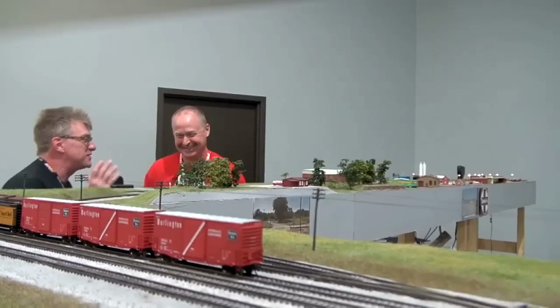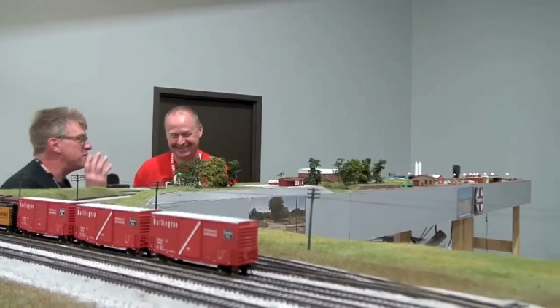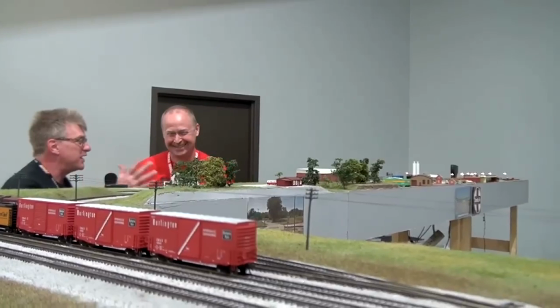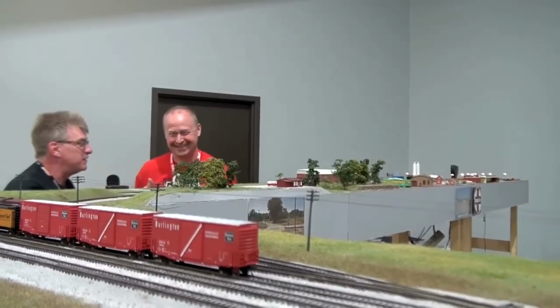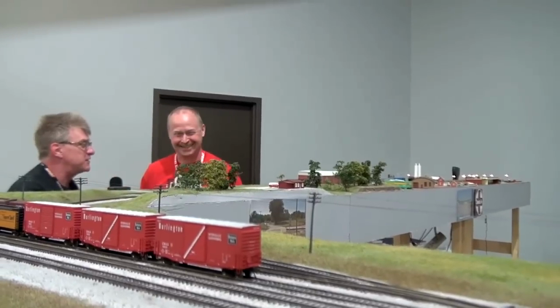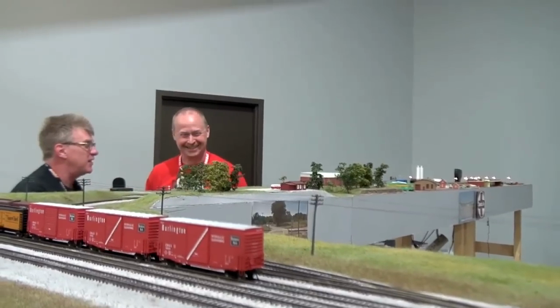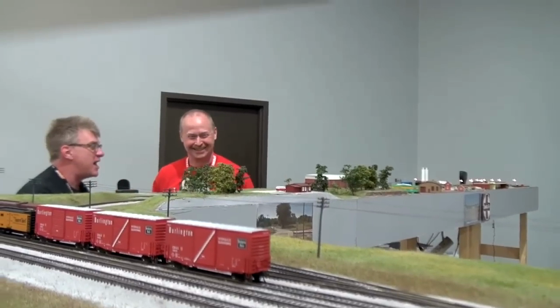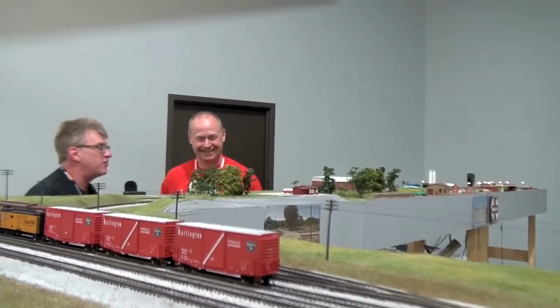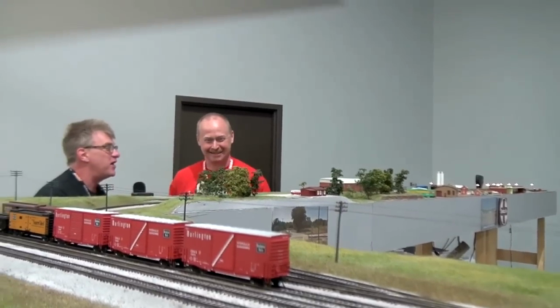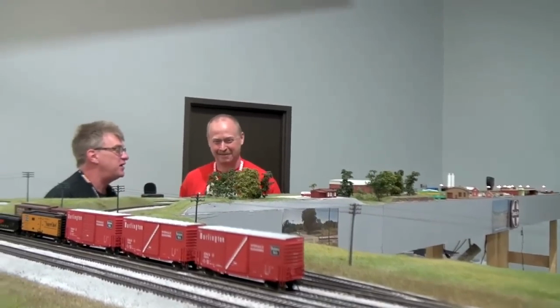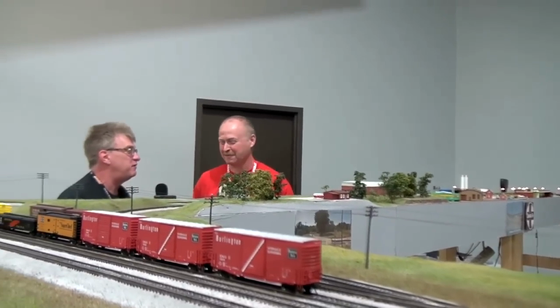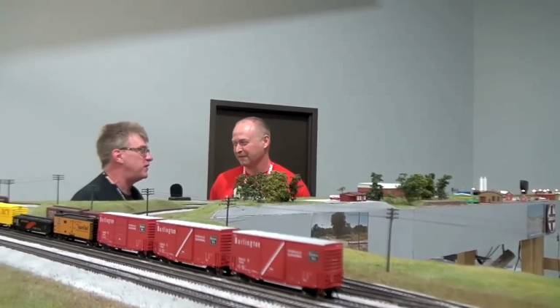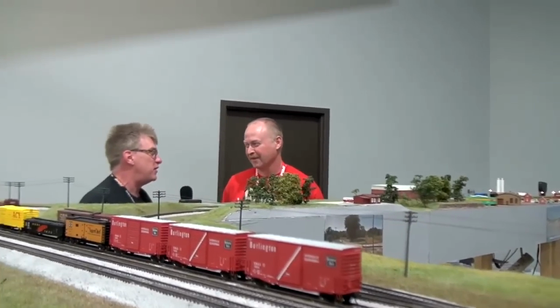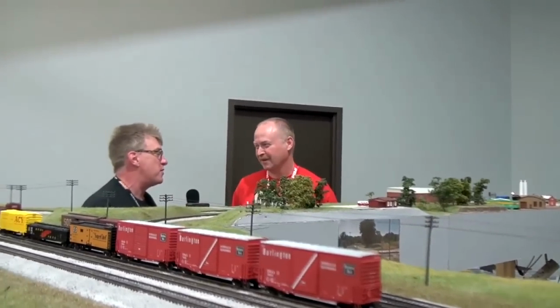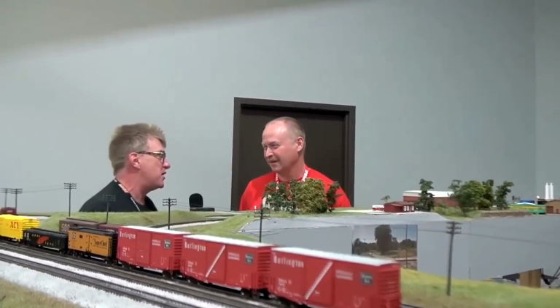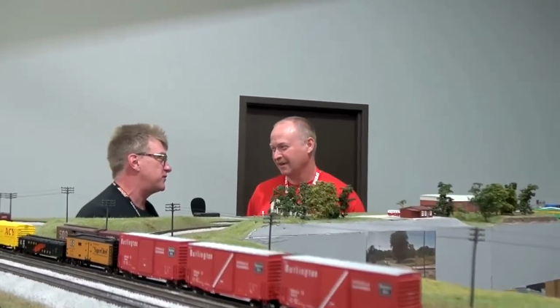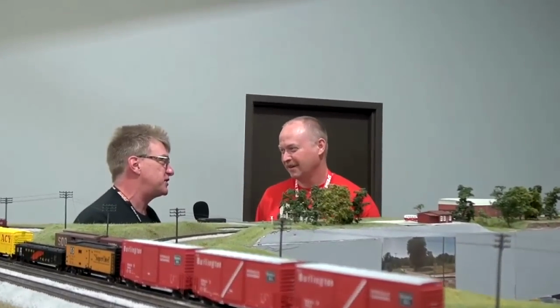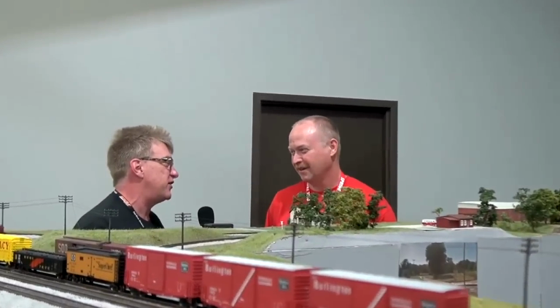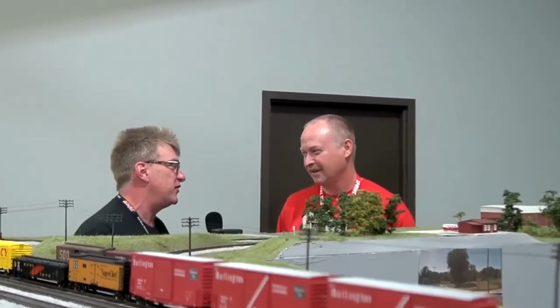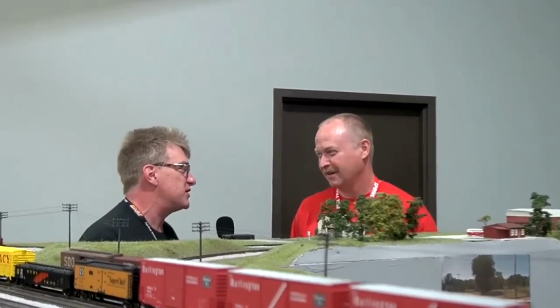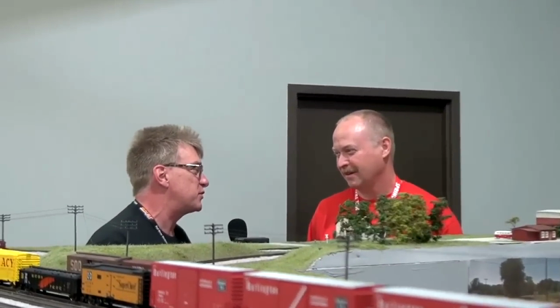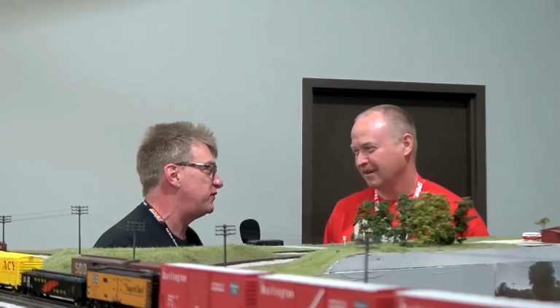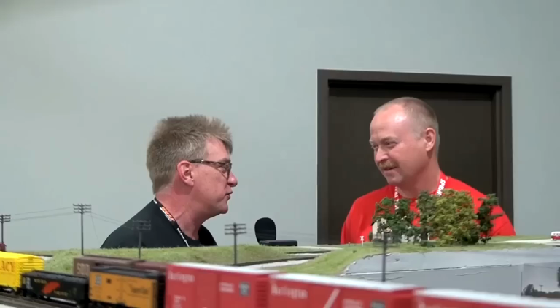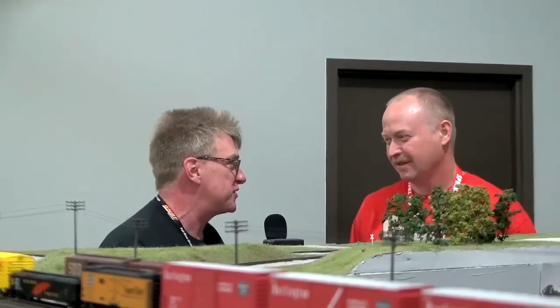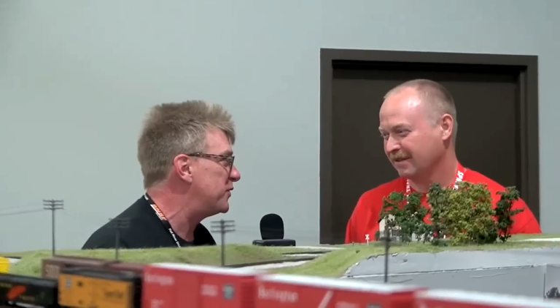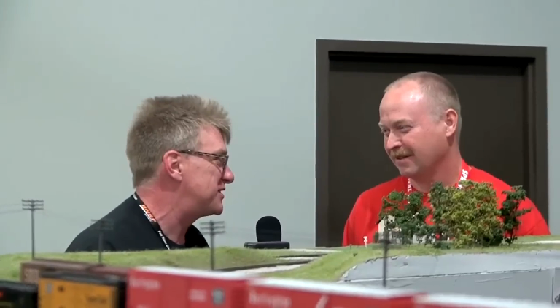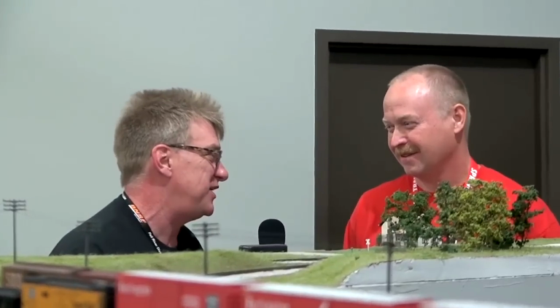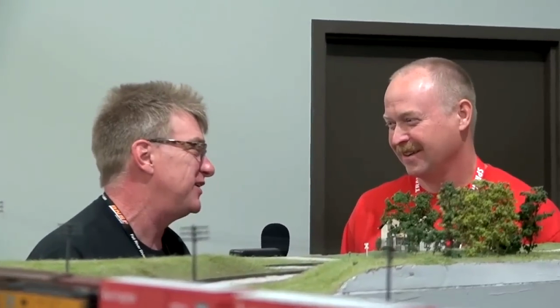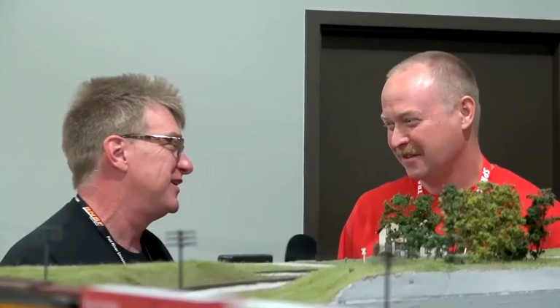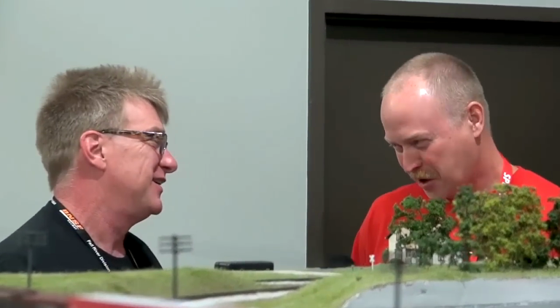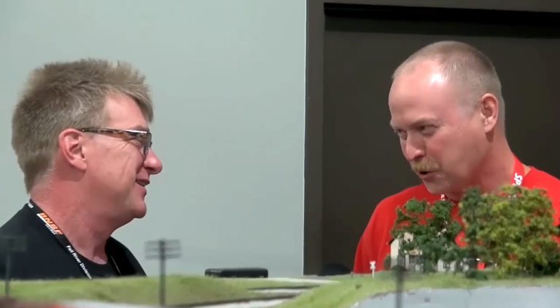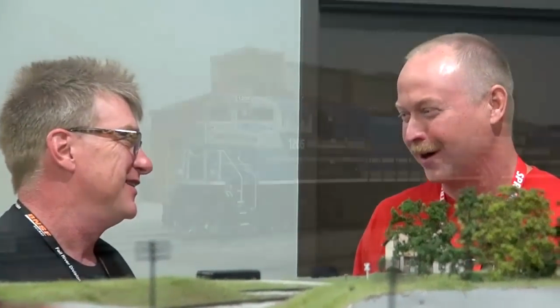This is a magnificent layout. Thank you very much for sharing this with the viewers on What's Neat. Thank you, Ken.